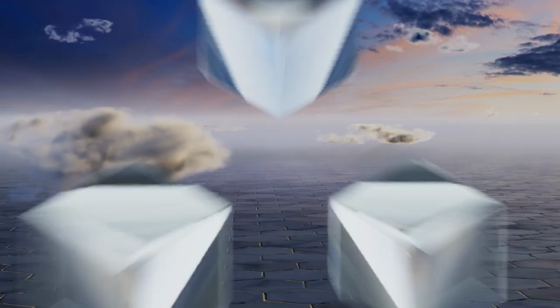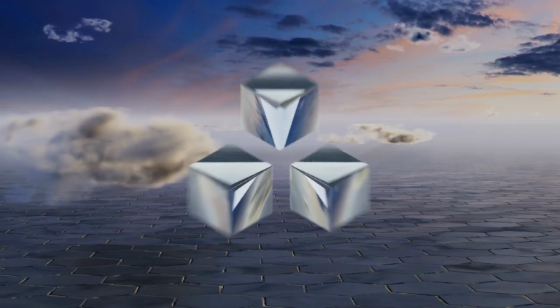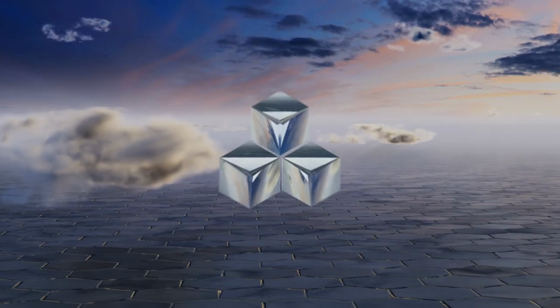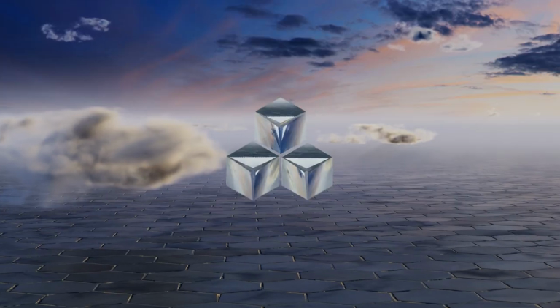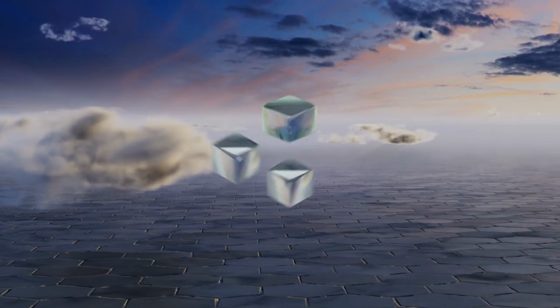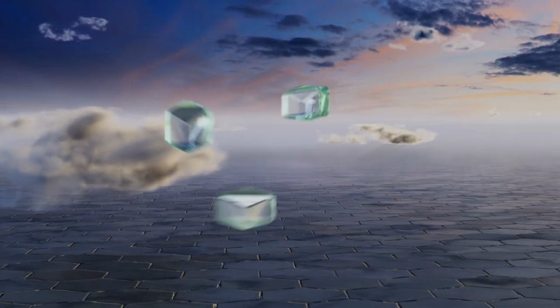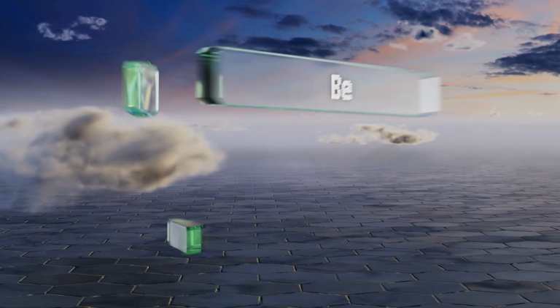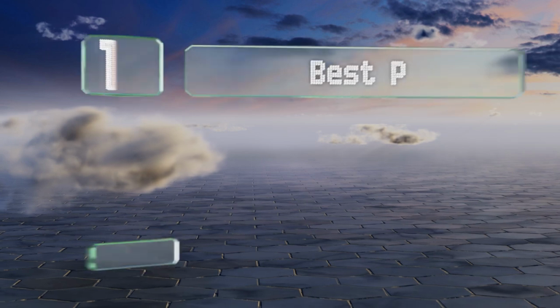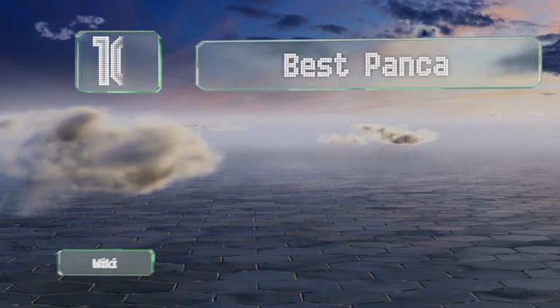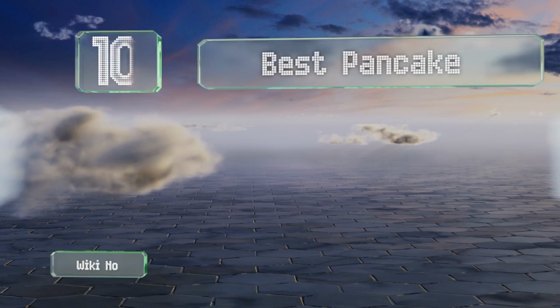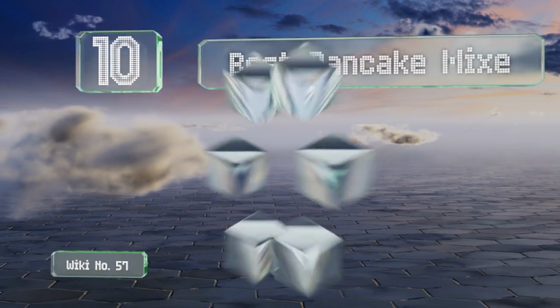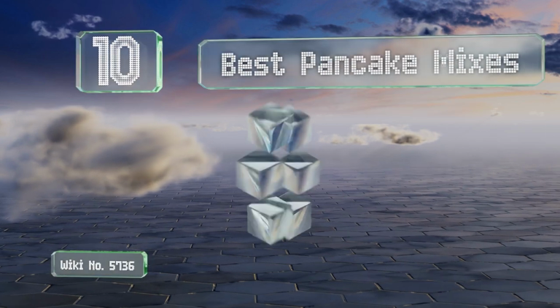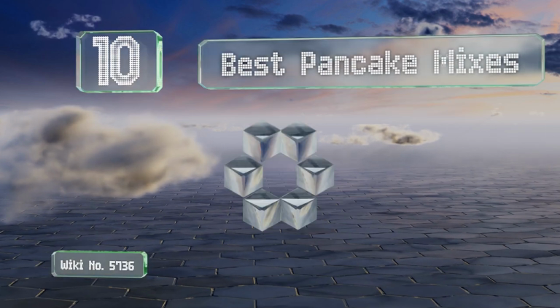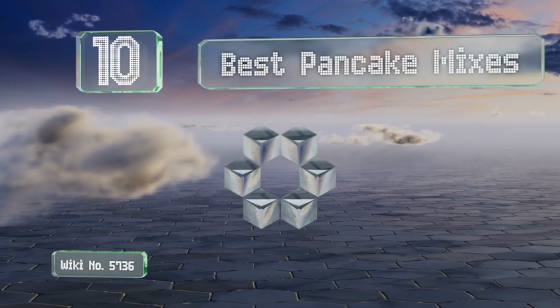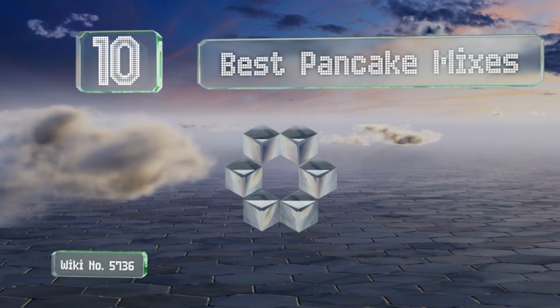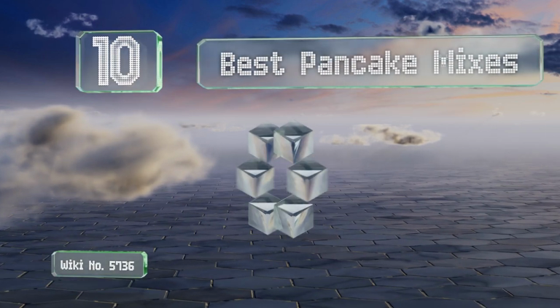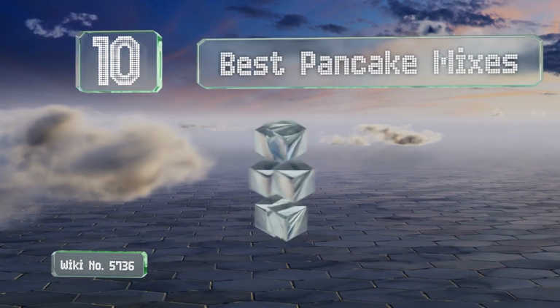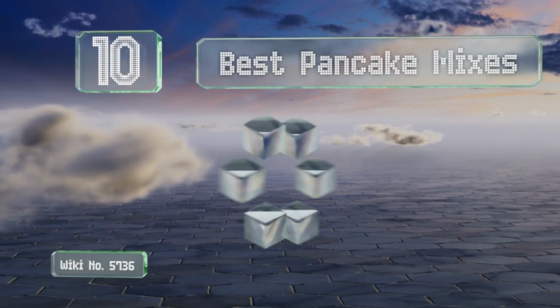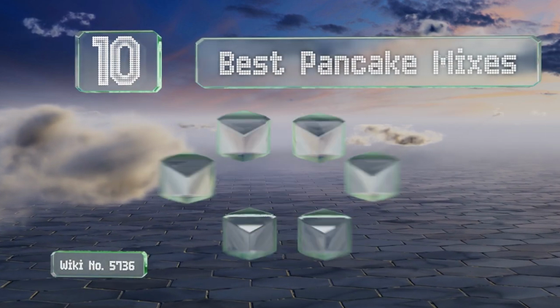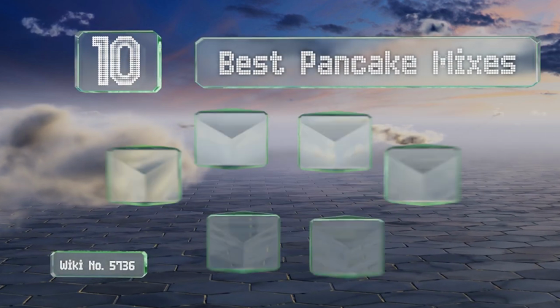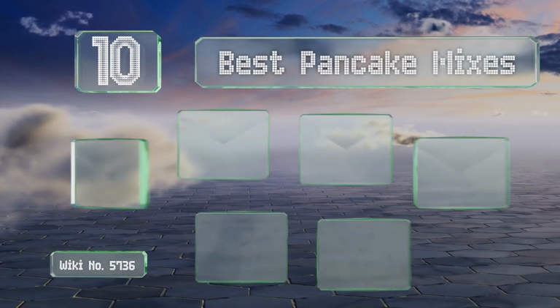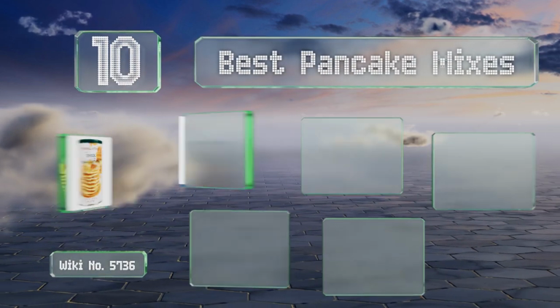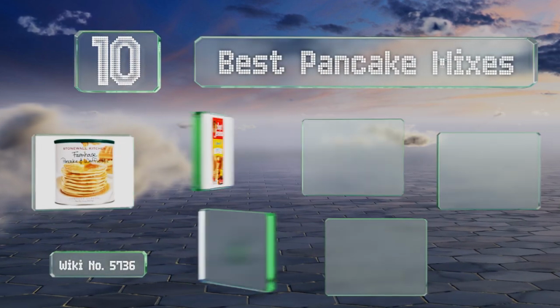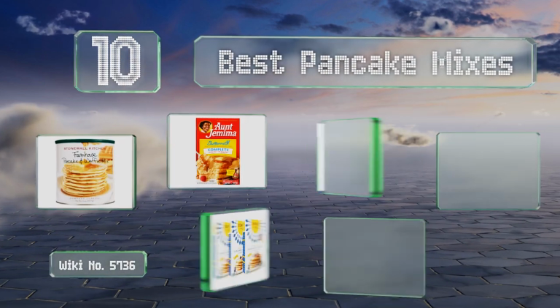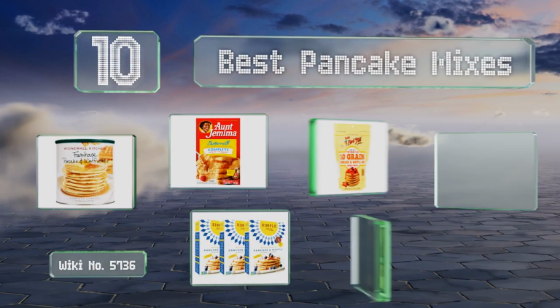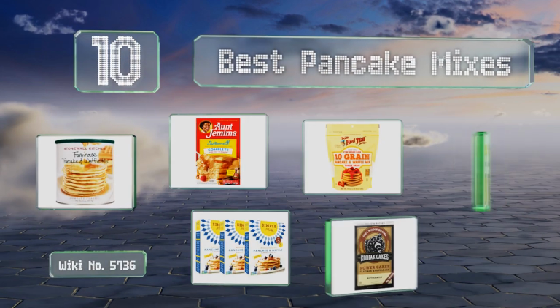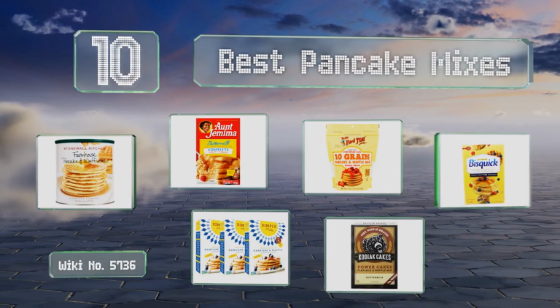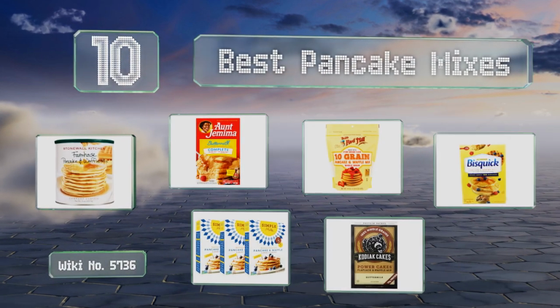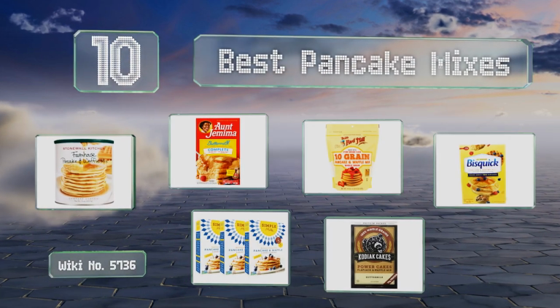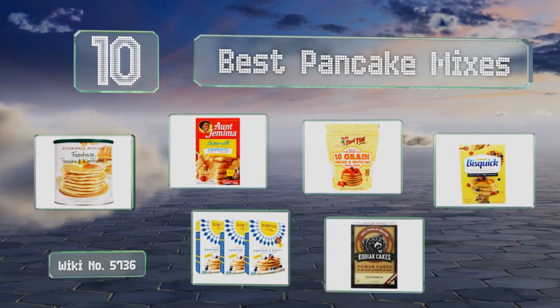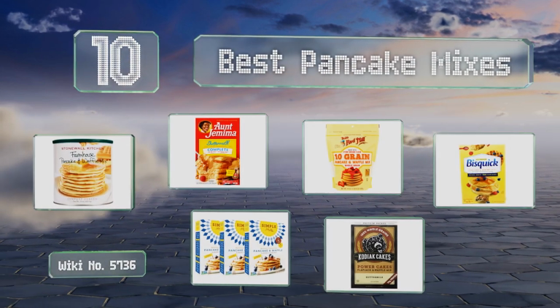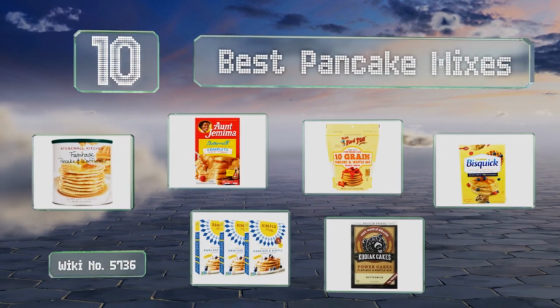EasyVid presents the 10 best pancake mixes. Let's get started with the list.